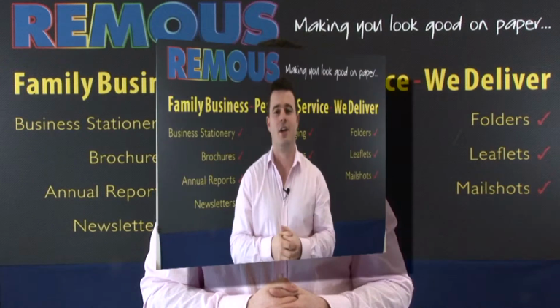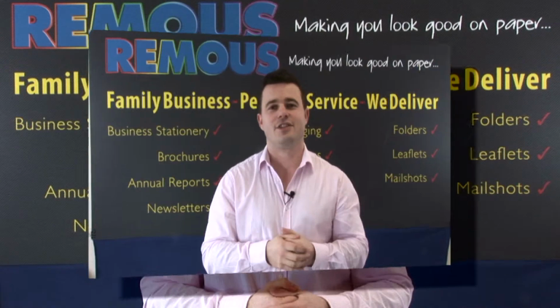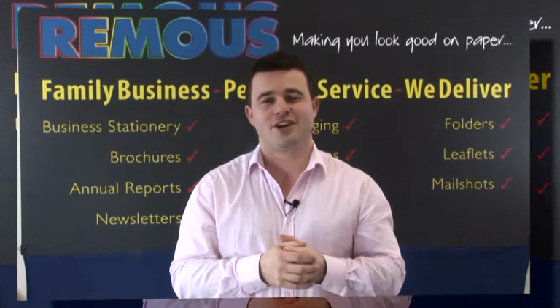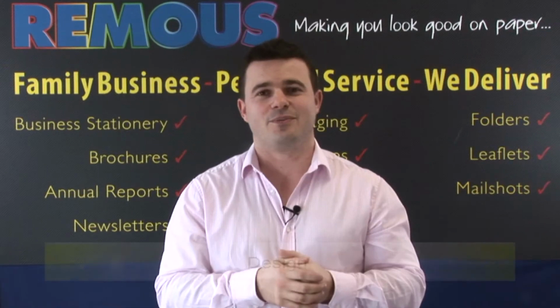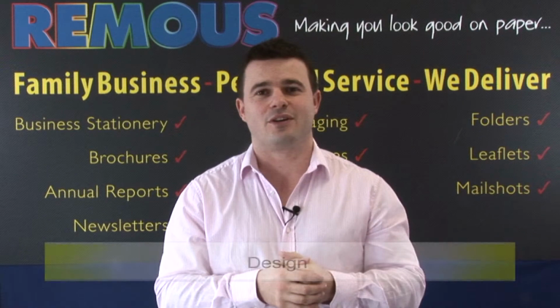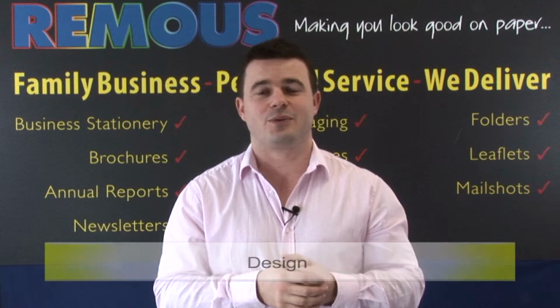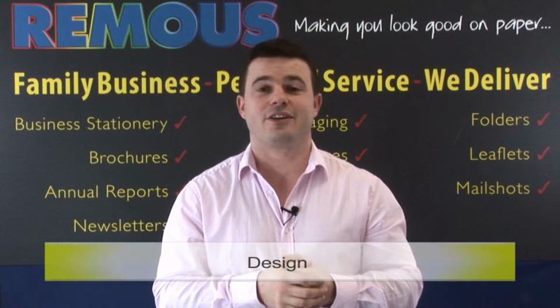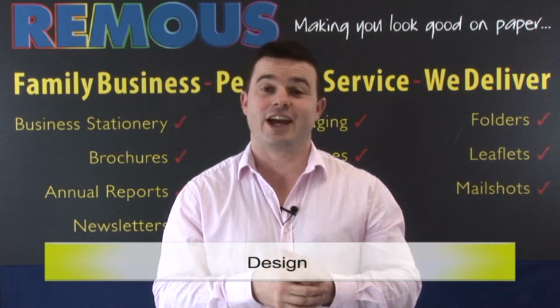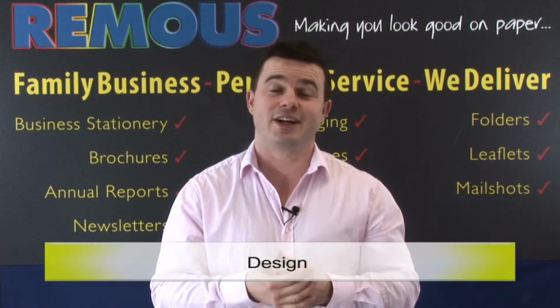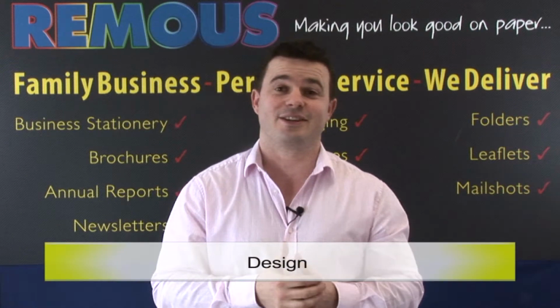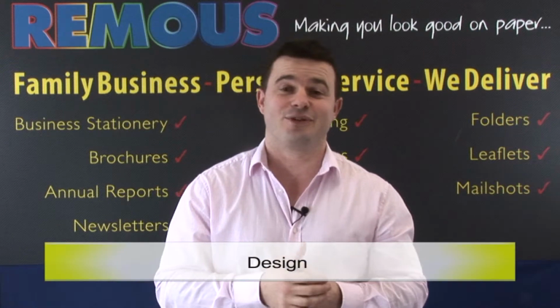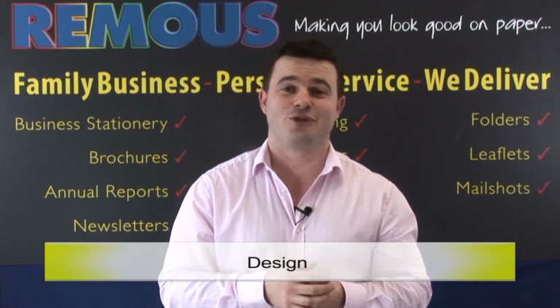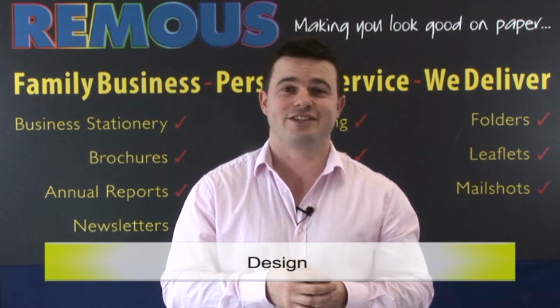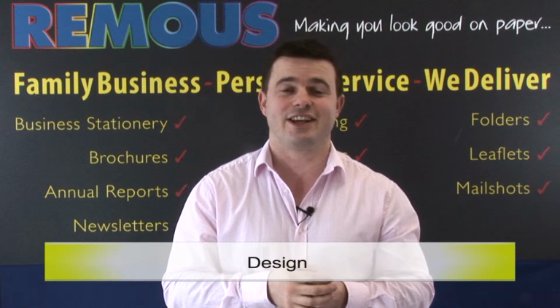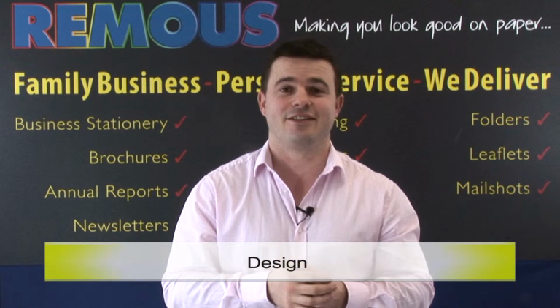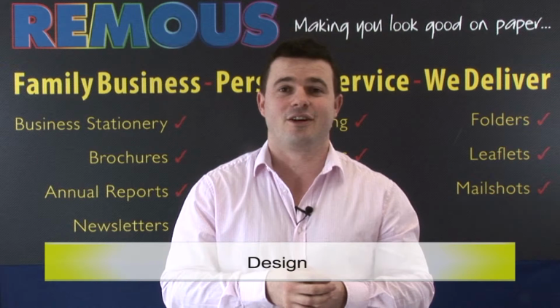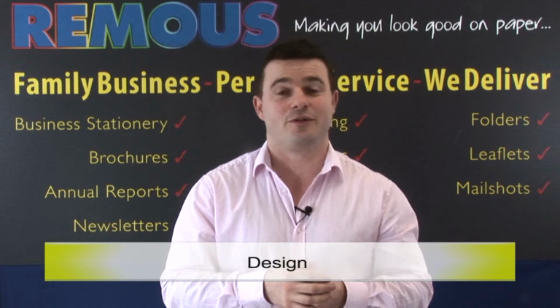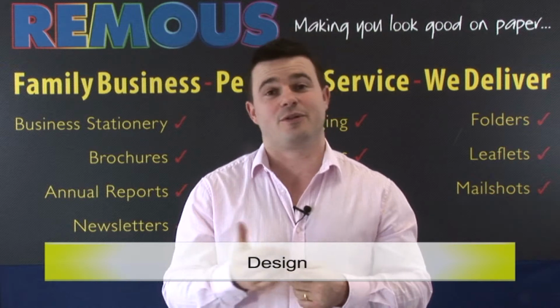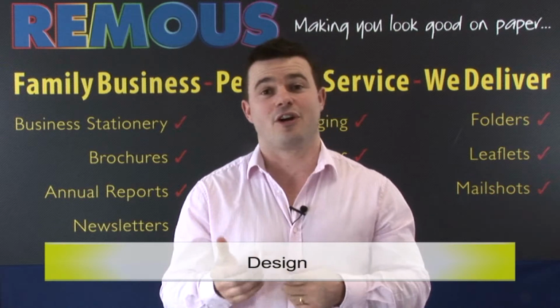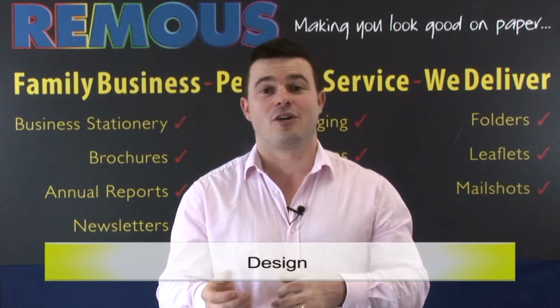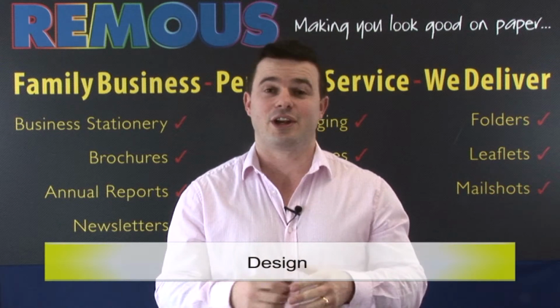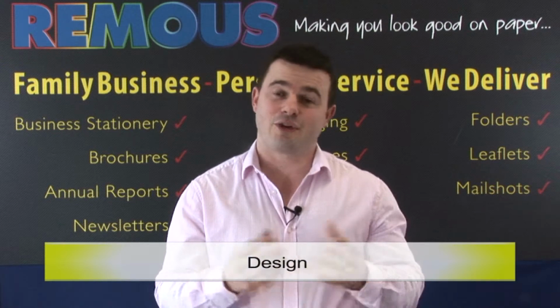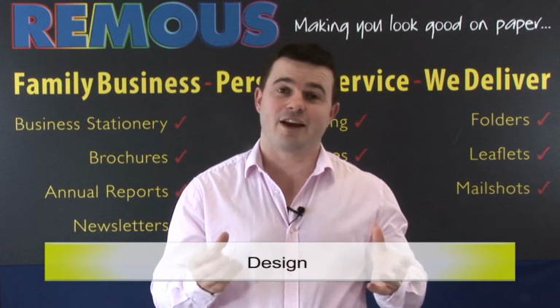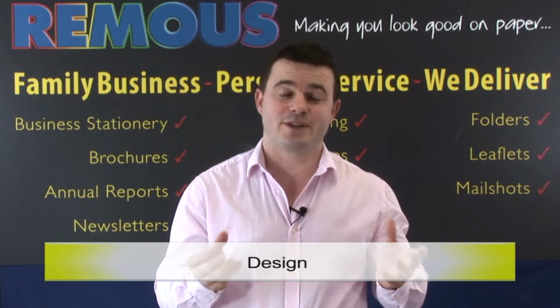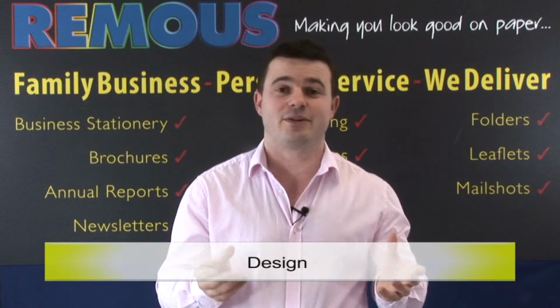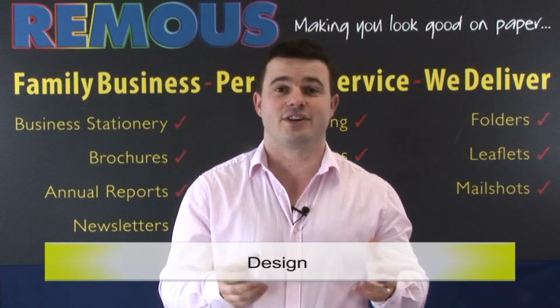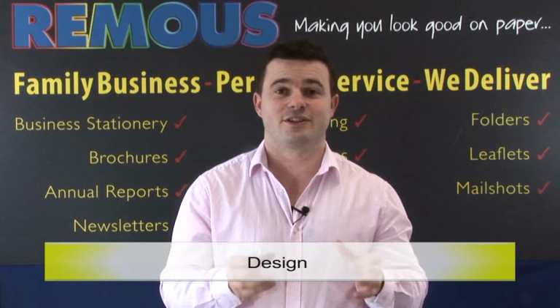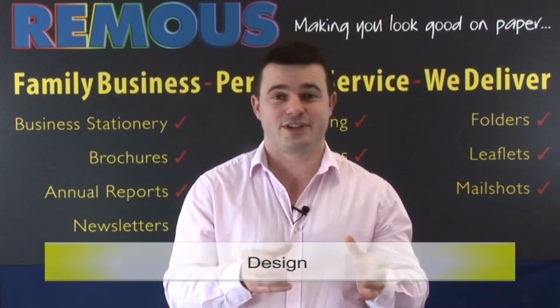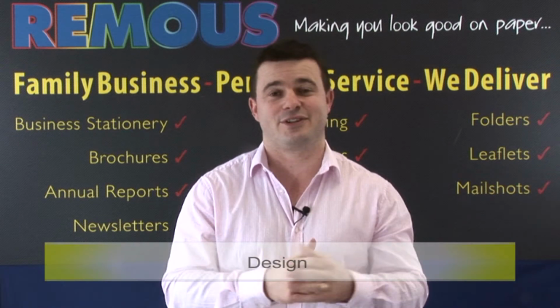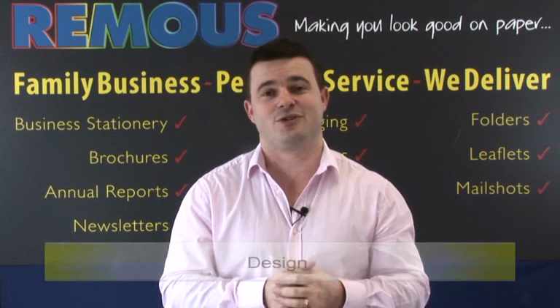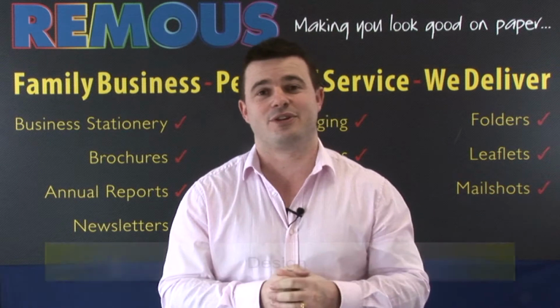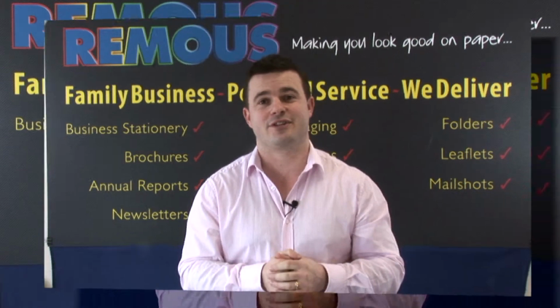To design your box we can either emulate something you've already seen, or if you prefer we can create a bespoke design specific to your product.